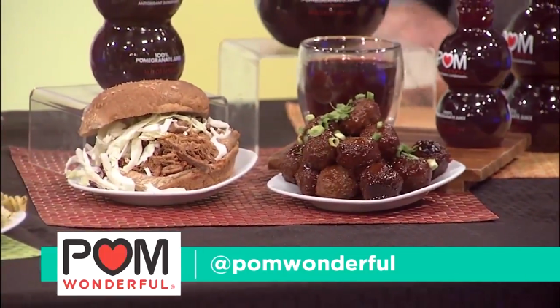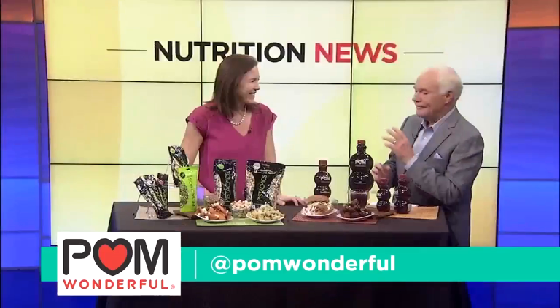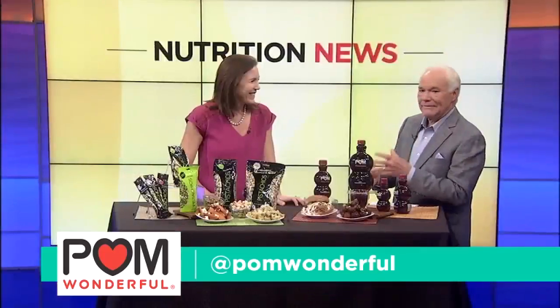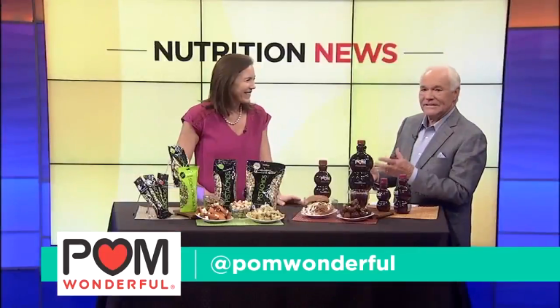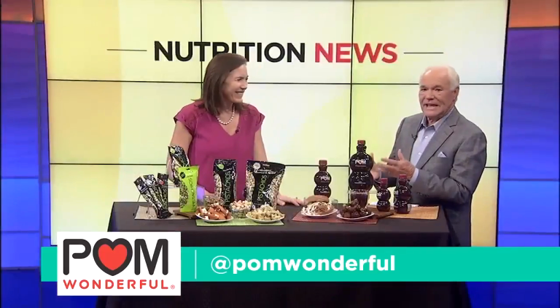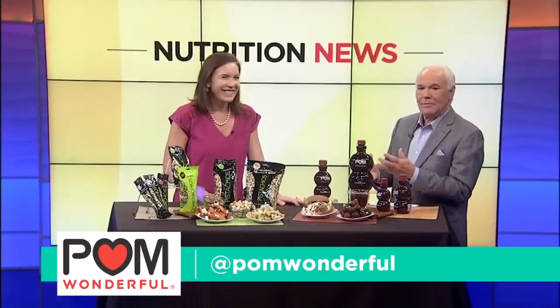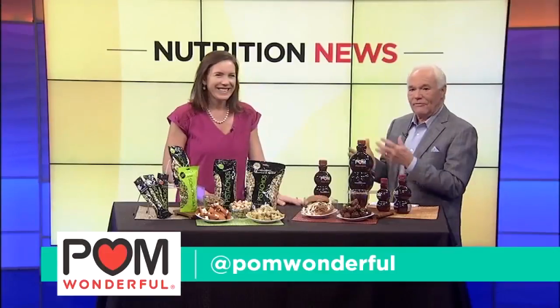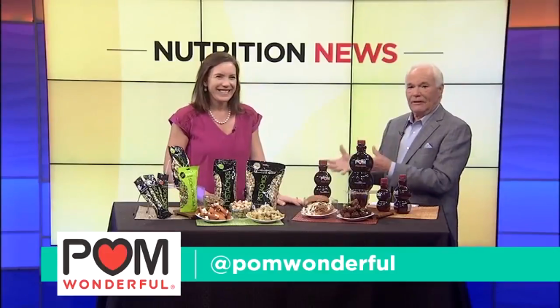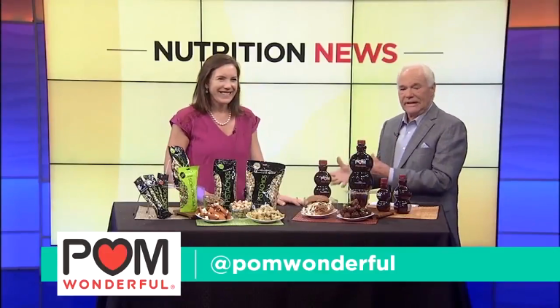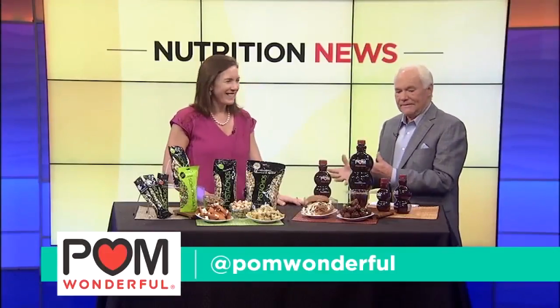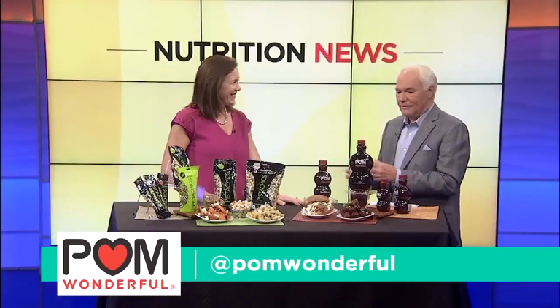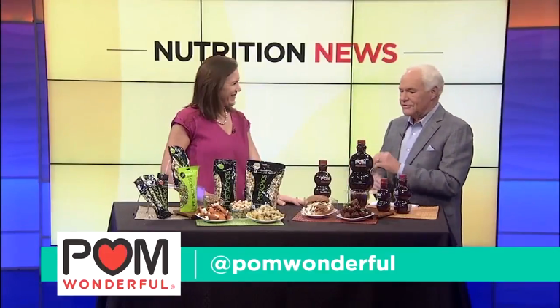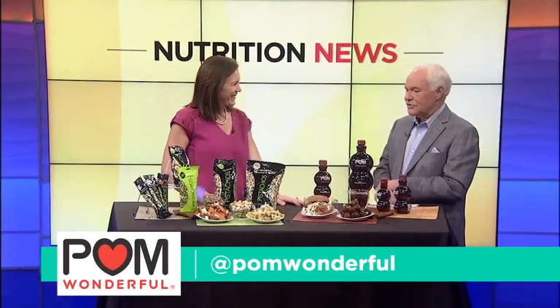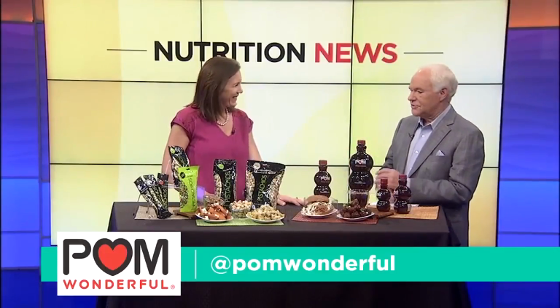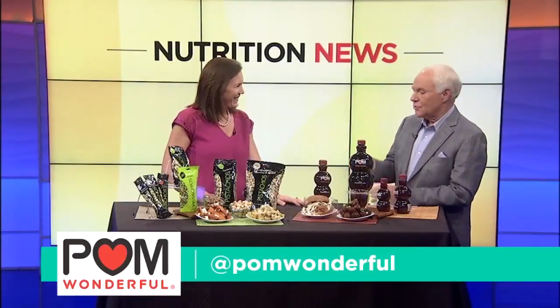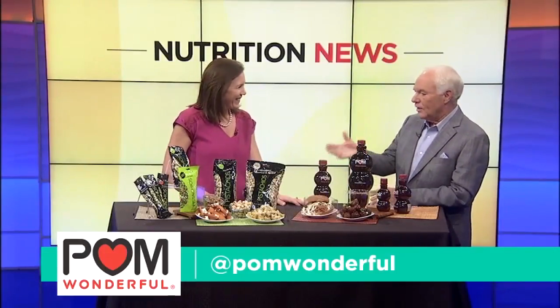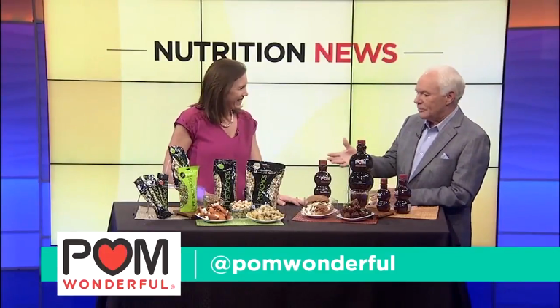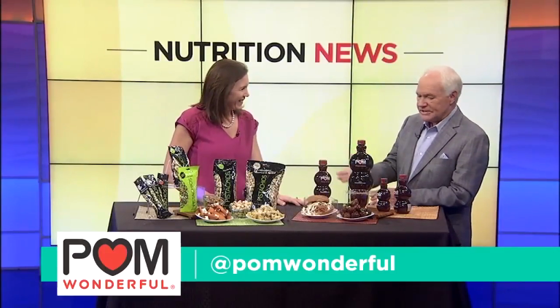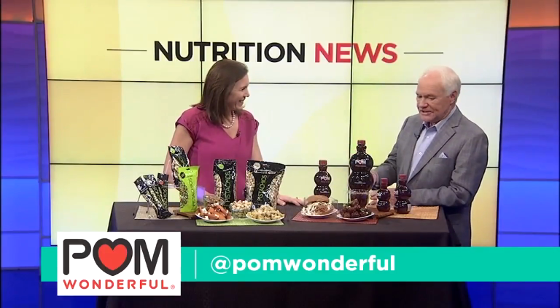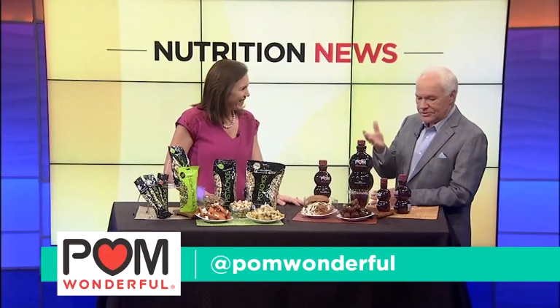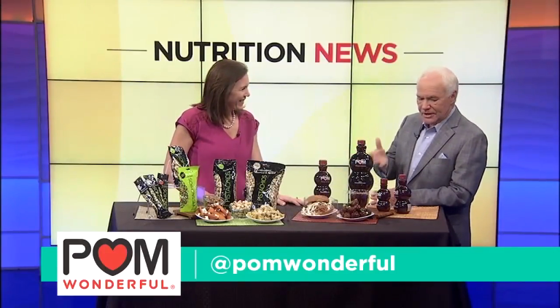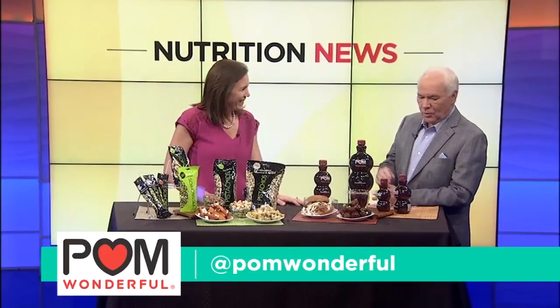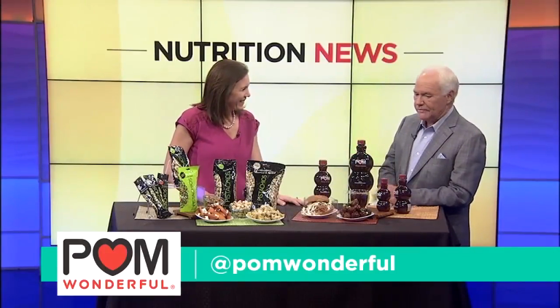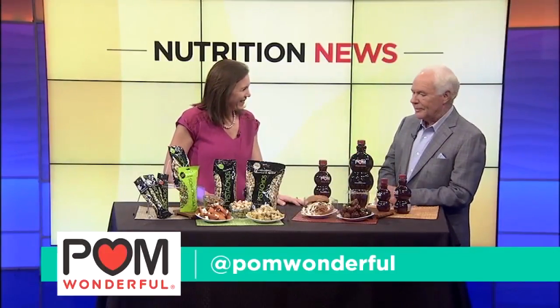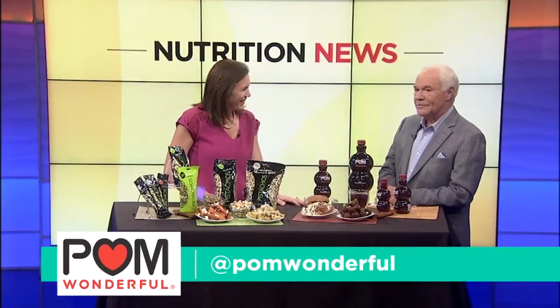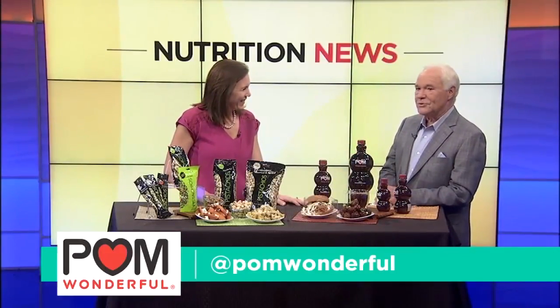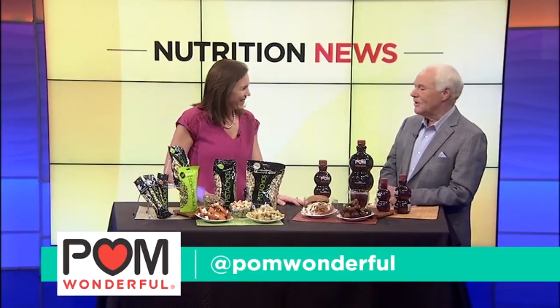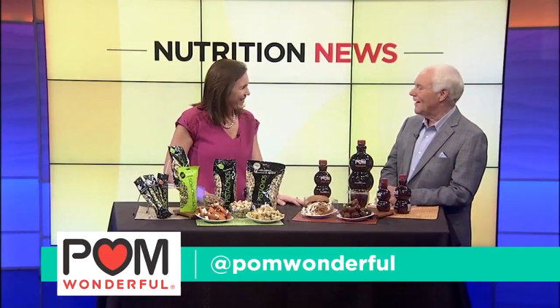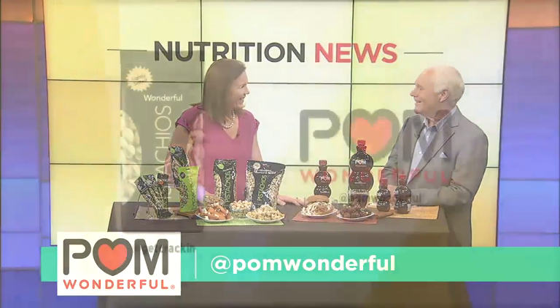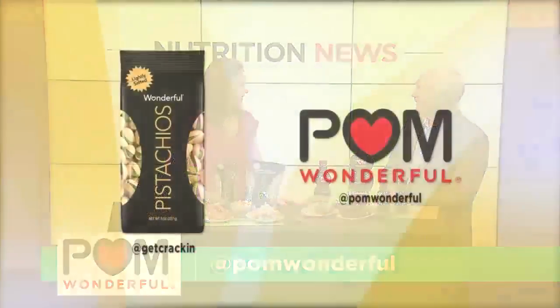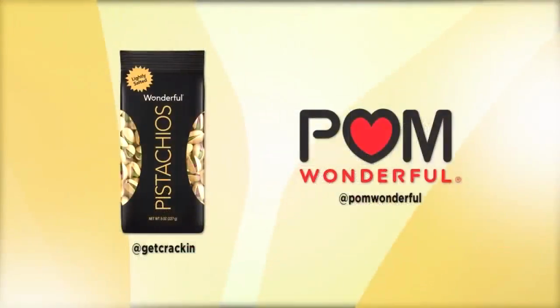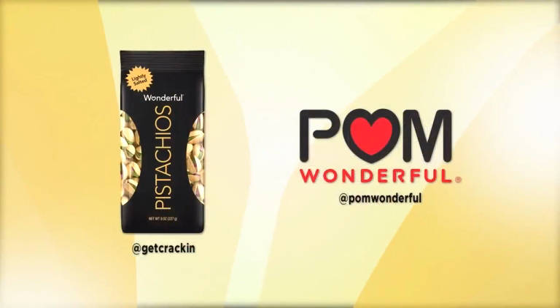Get your family to the table — follow Katie Ferraro's suggestions. Wonderful Pistachios, Wonderful POM juice. What a great idea. Thank you.